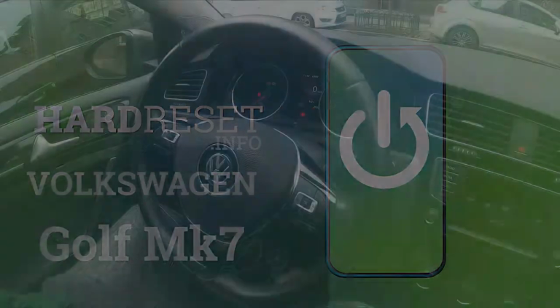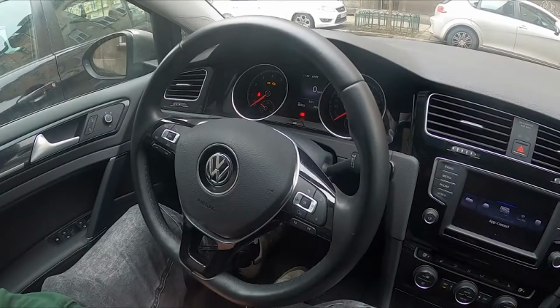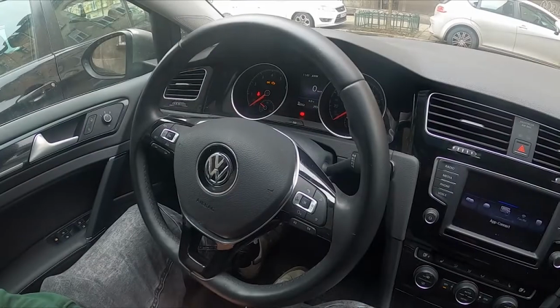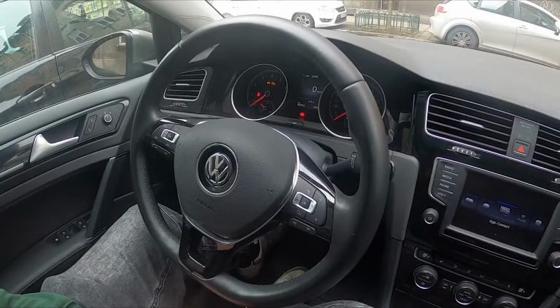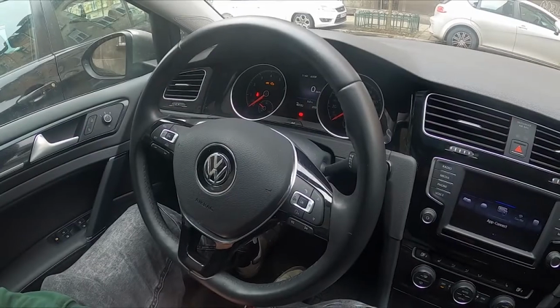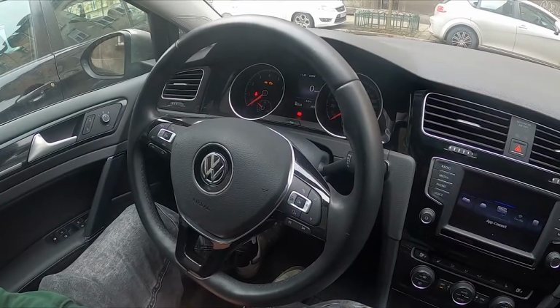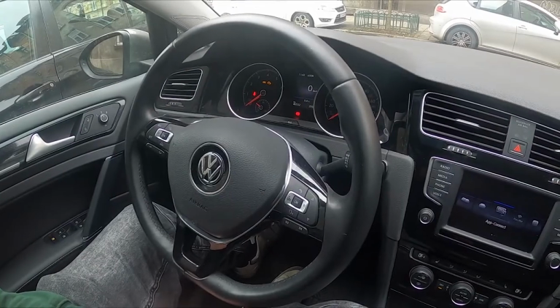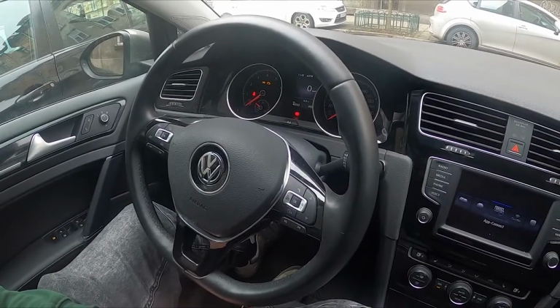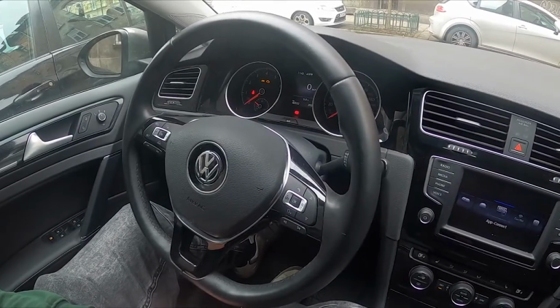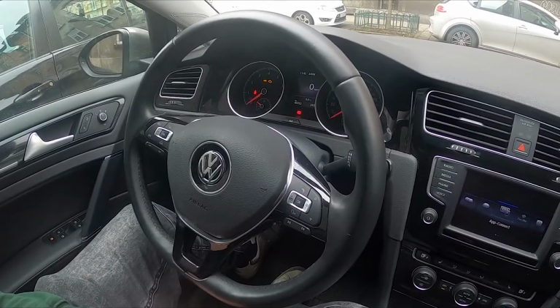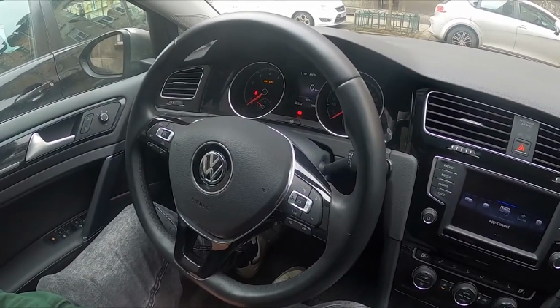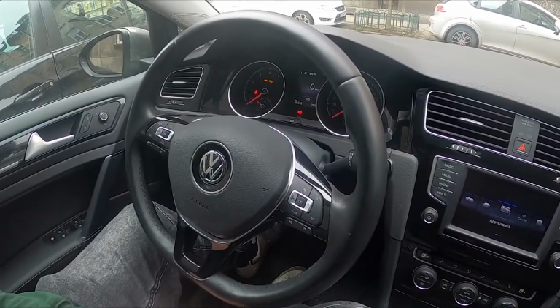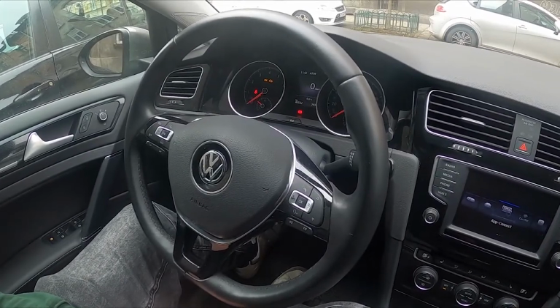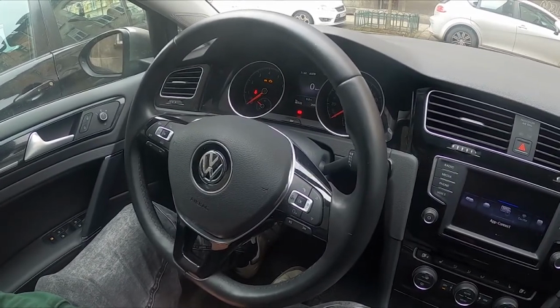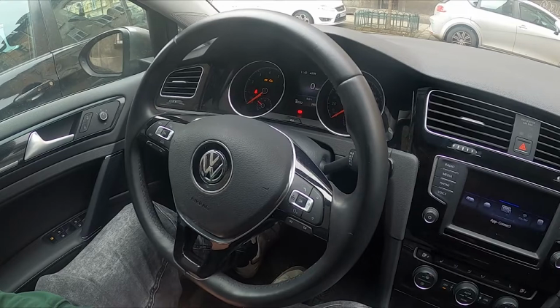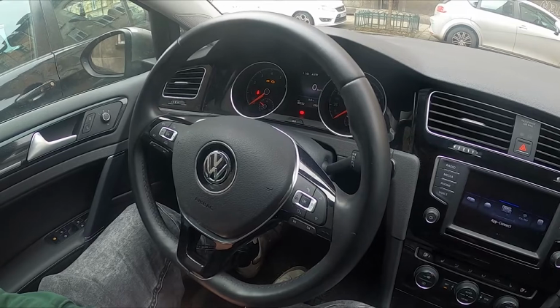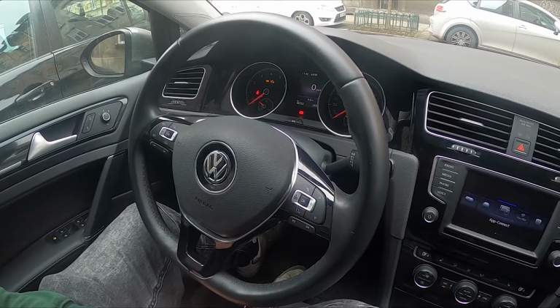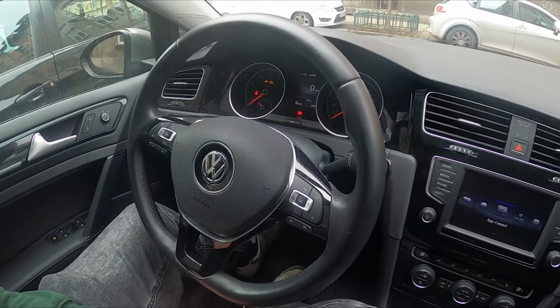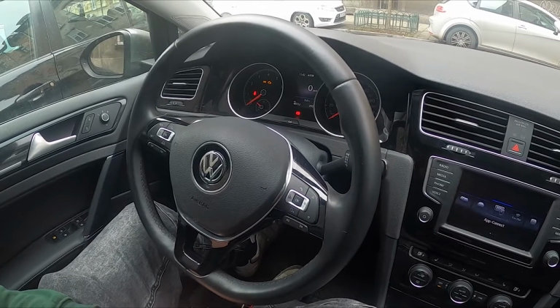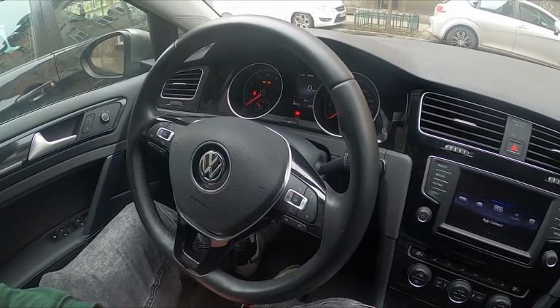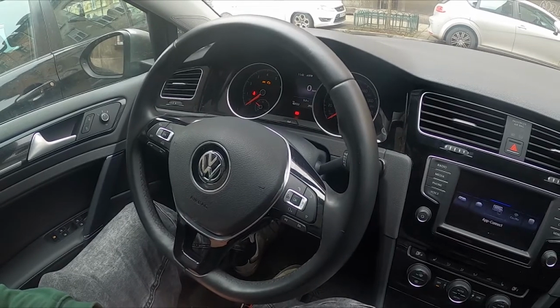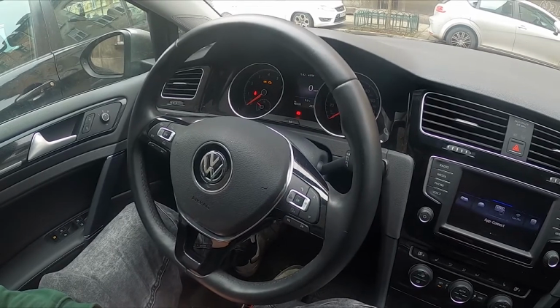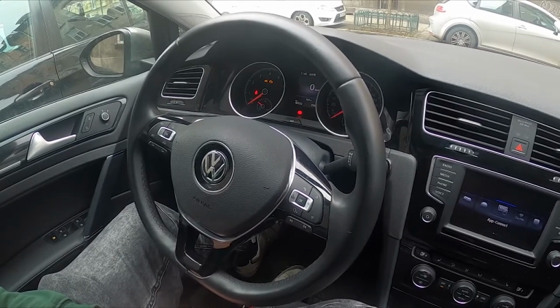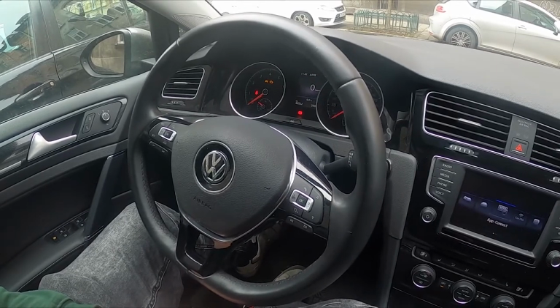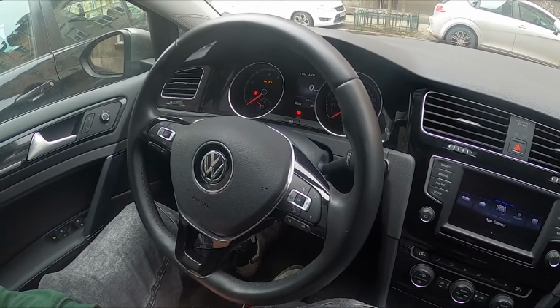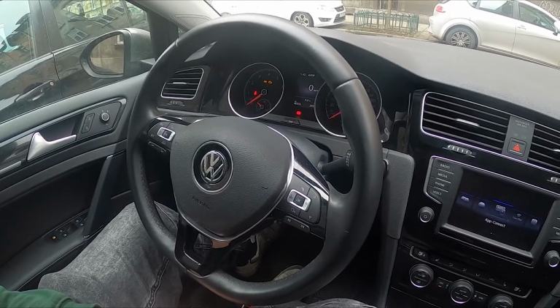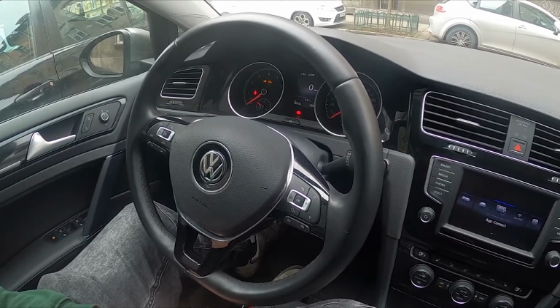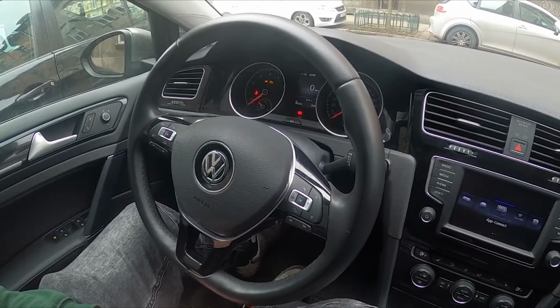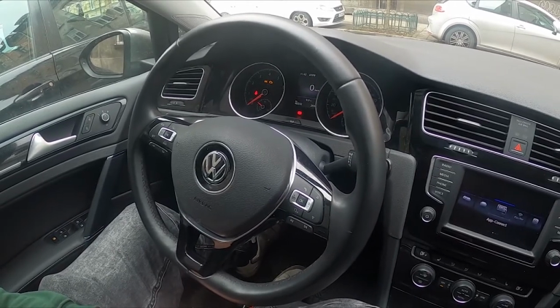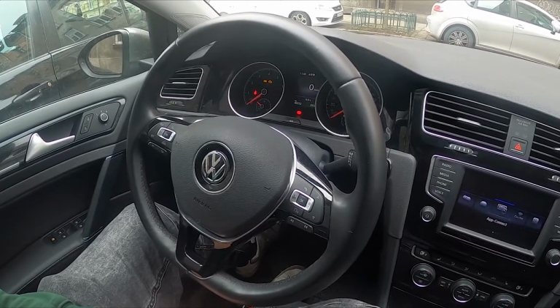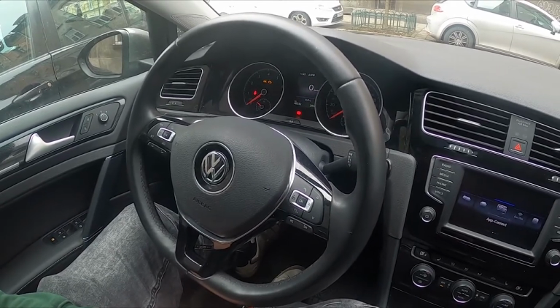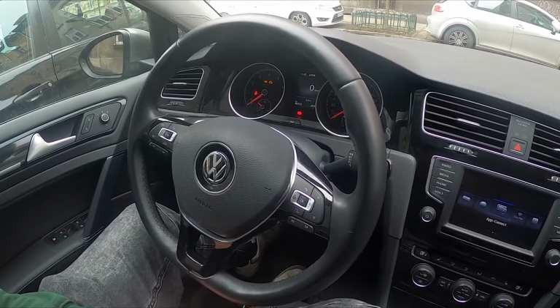Hello, today I'm in a Volkswagen Golf. In this video I'll show you how to connect a smartphone with the car via Bluetooth.